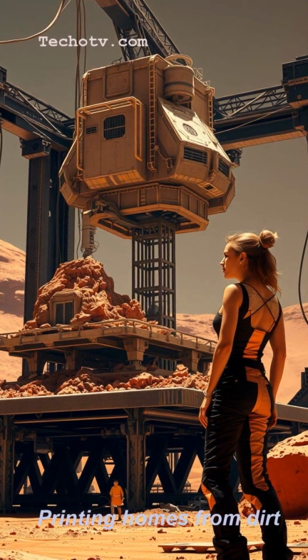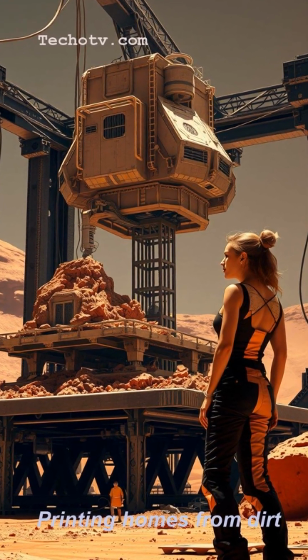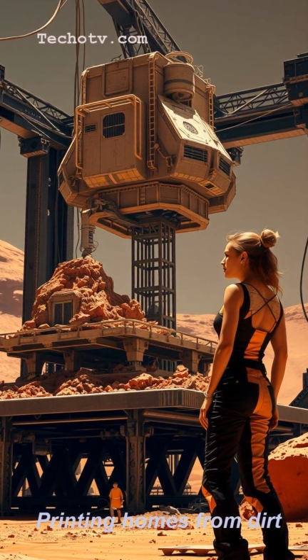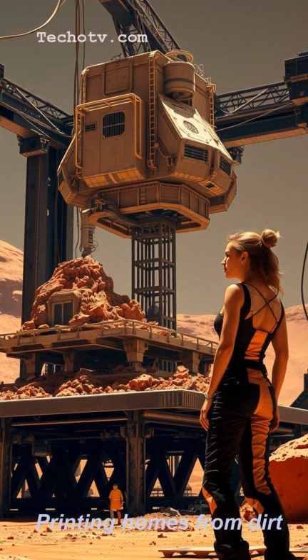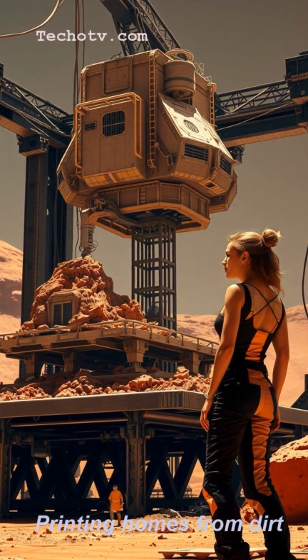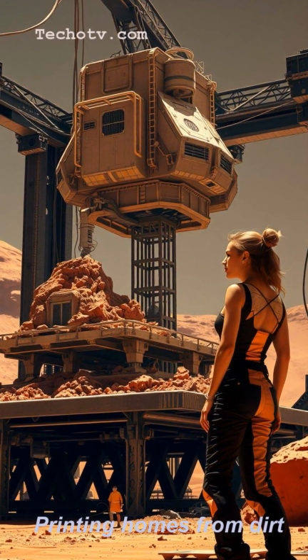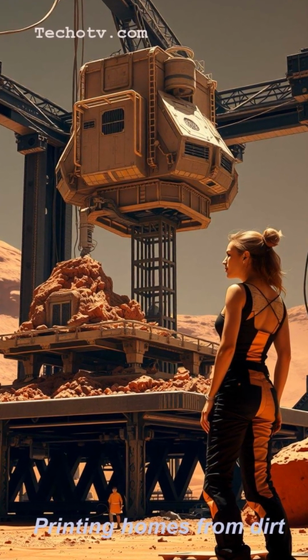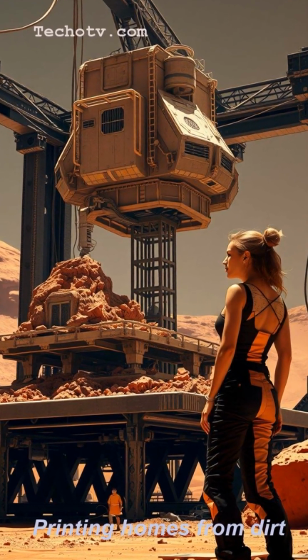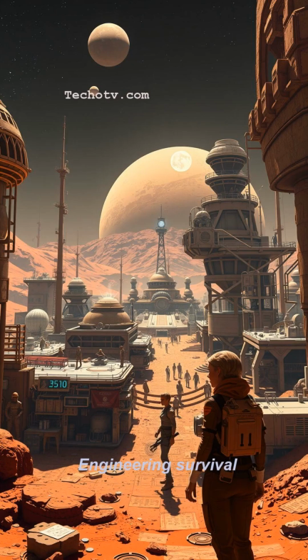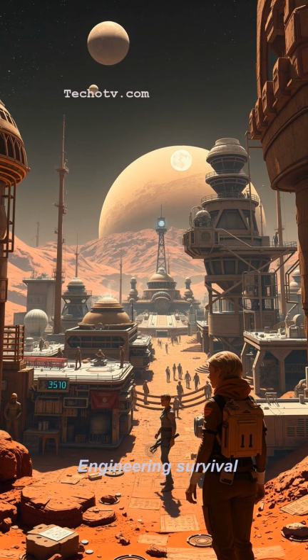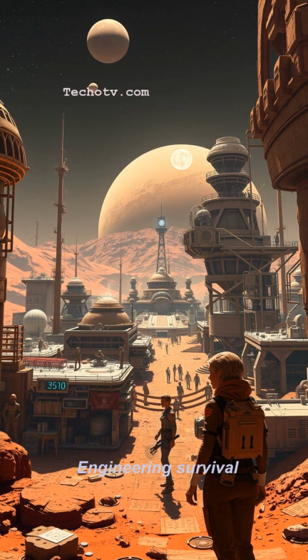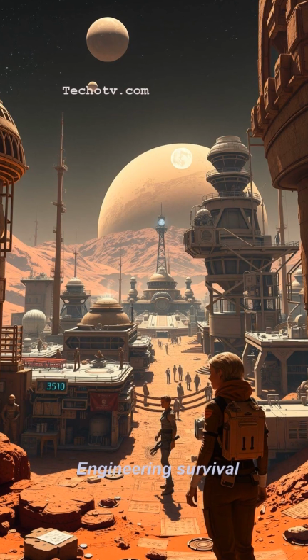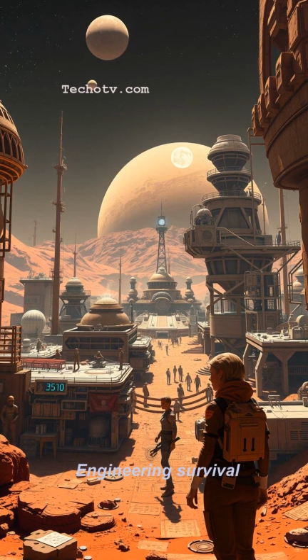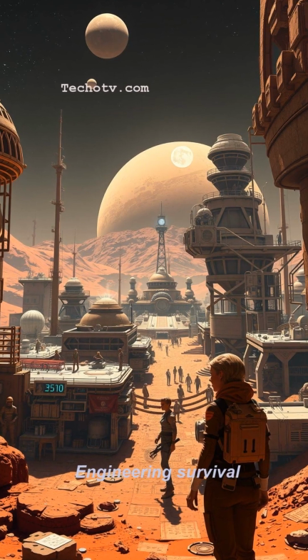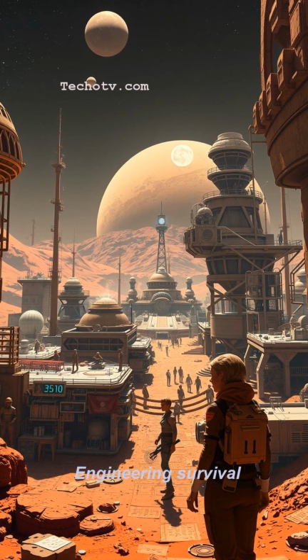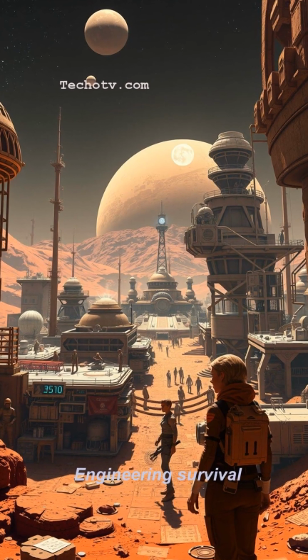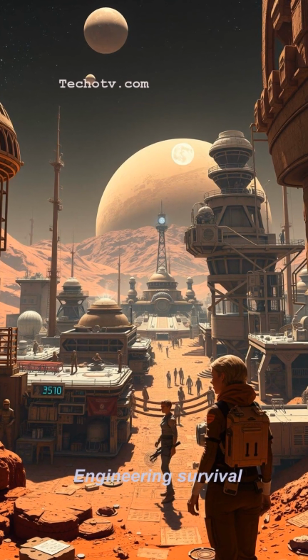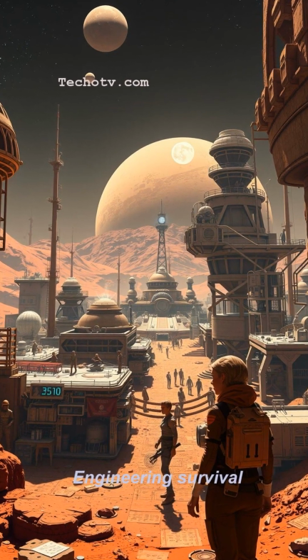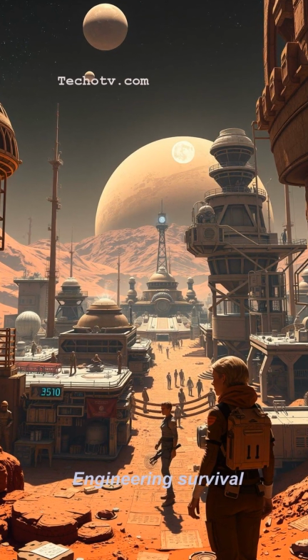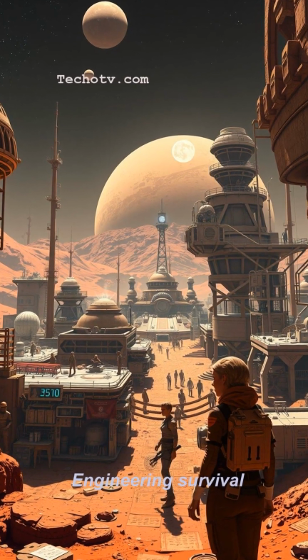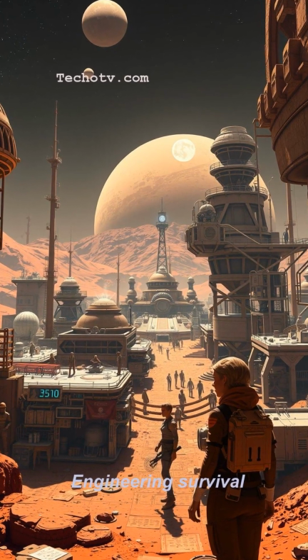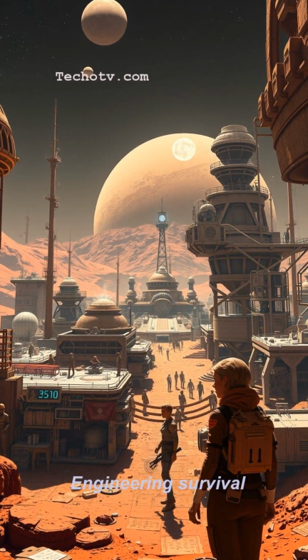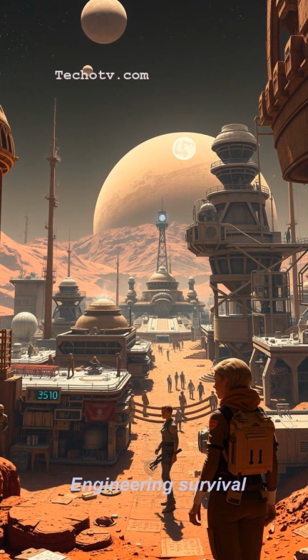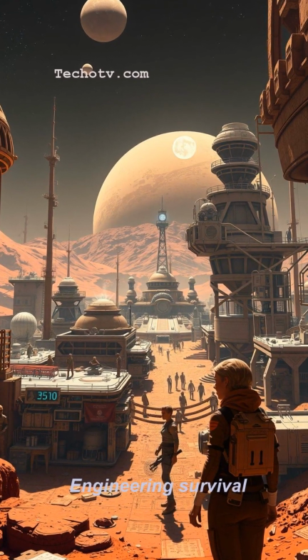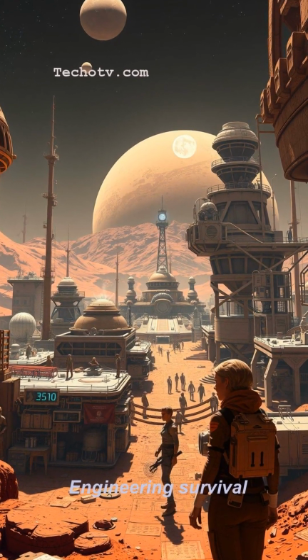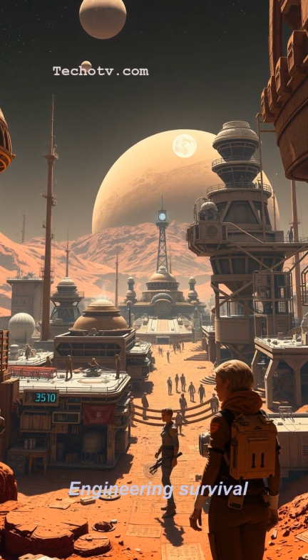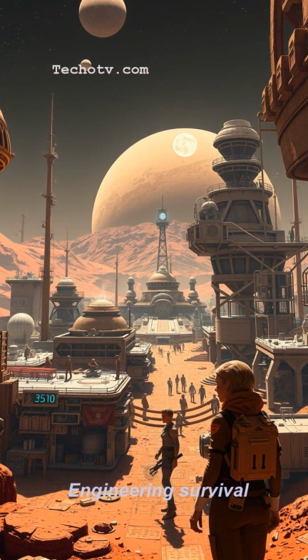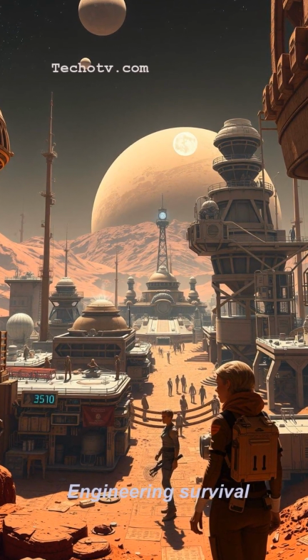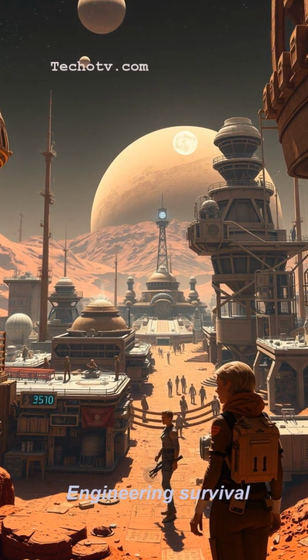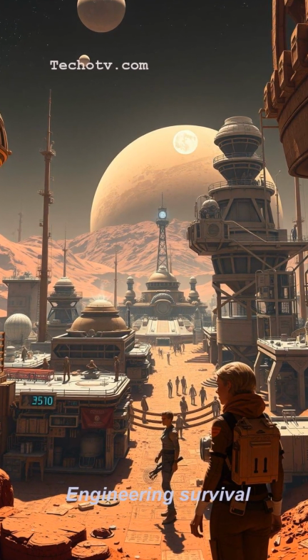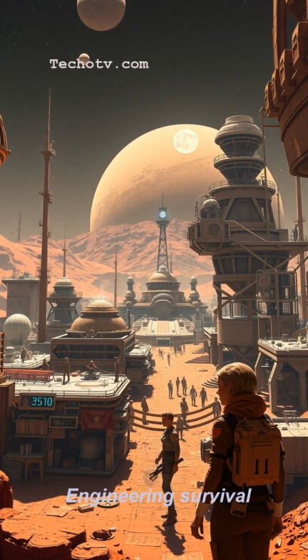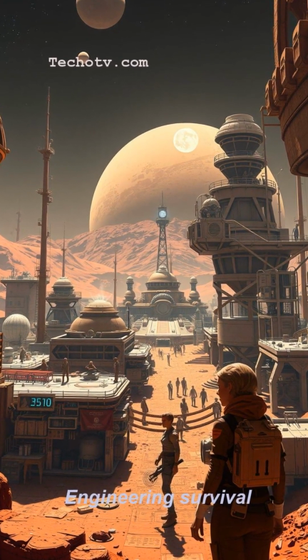As they say, space survival? It's not about what you bring, but what you make.